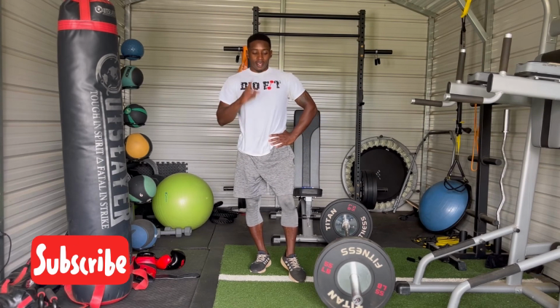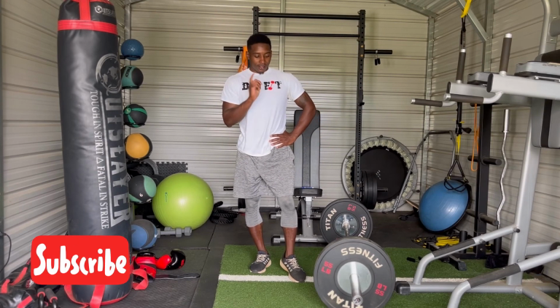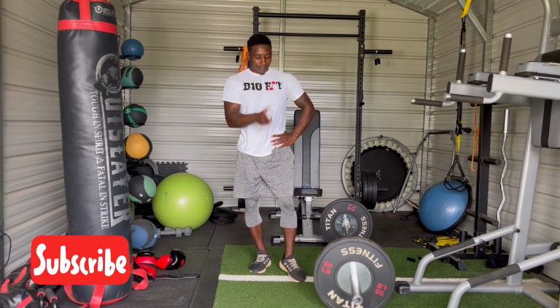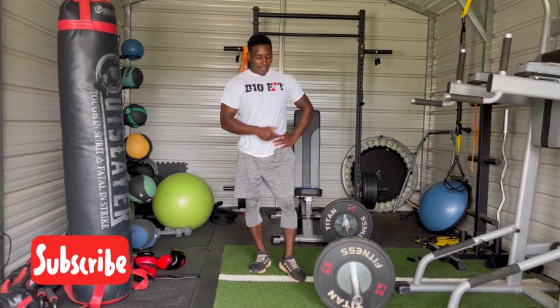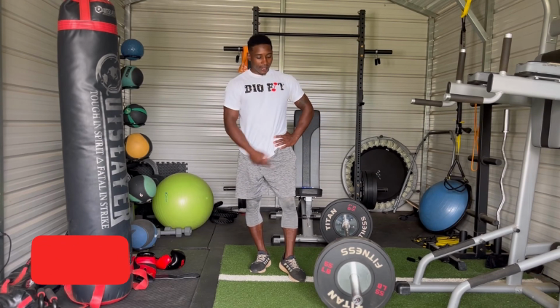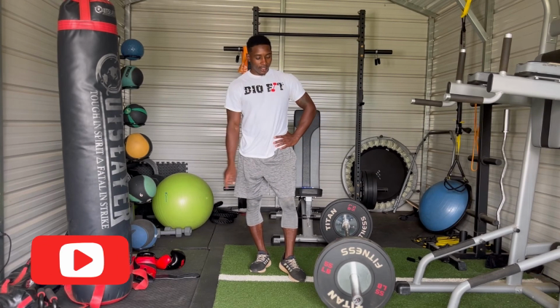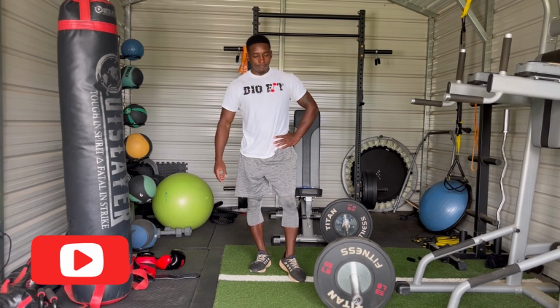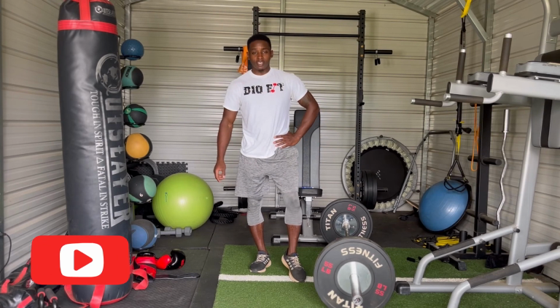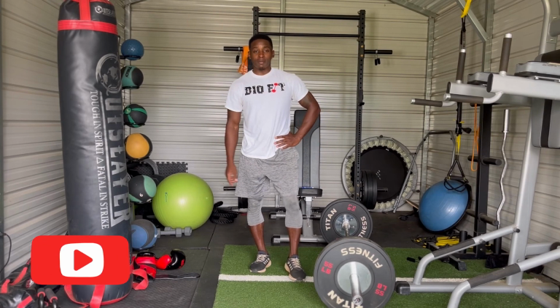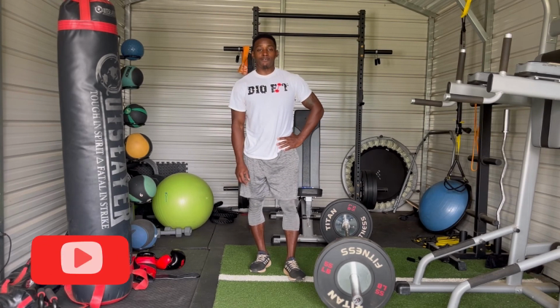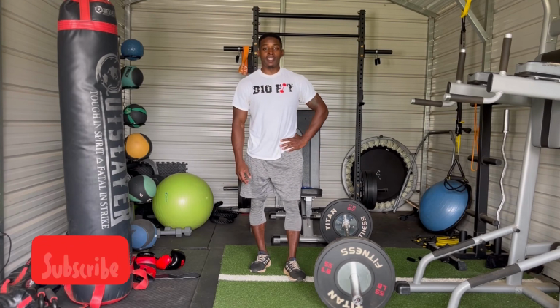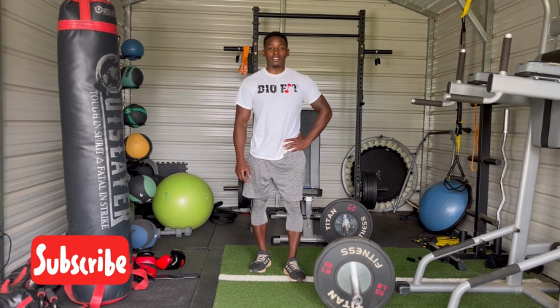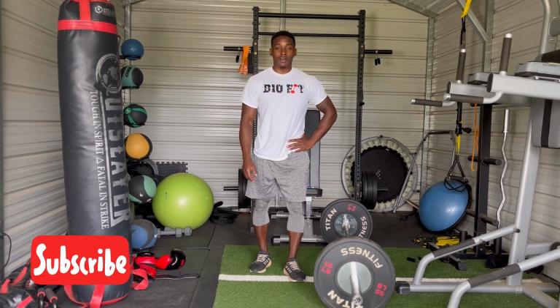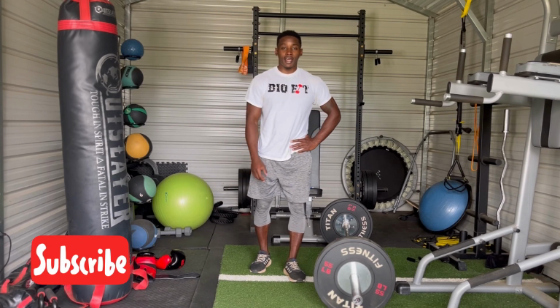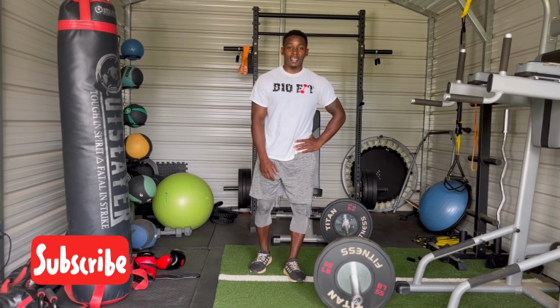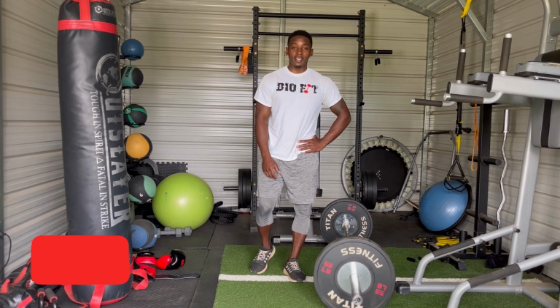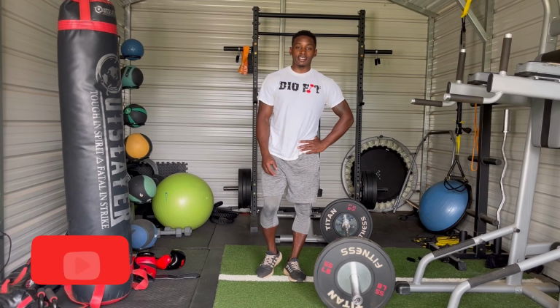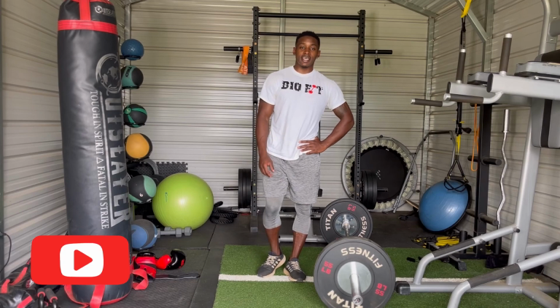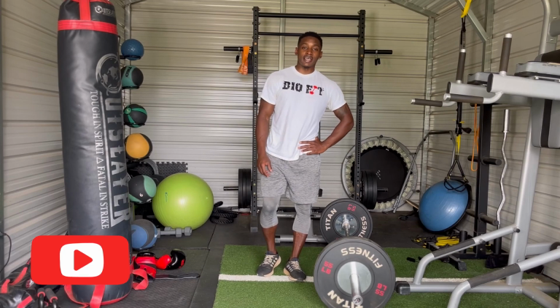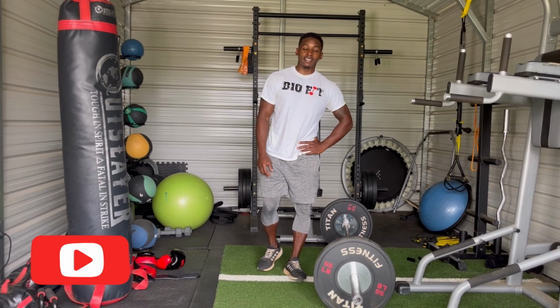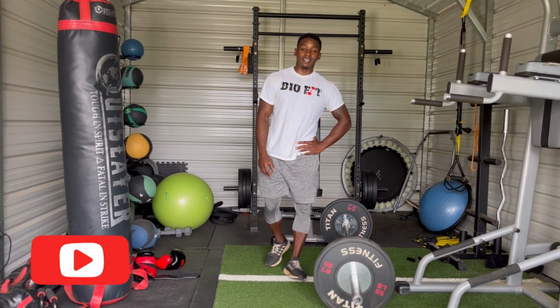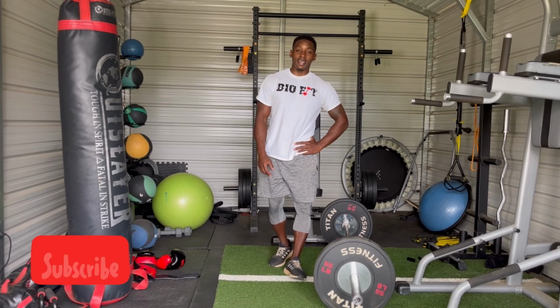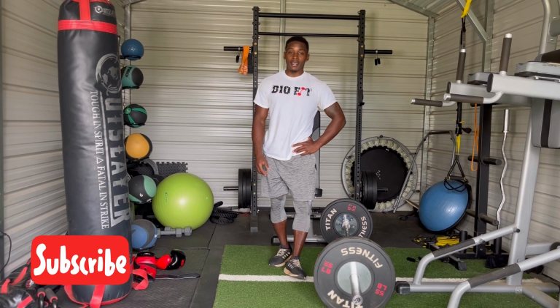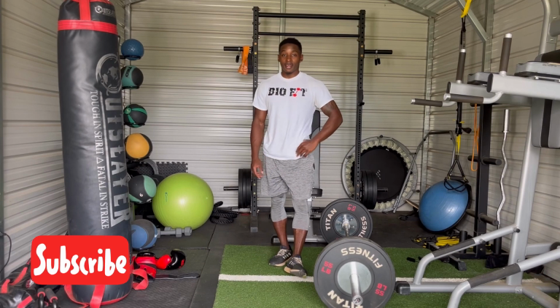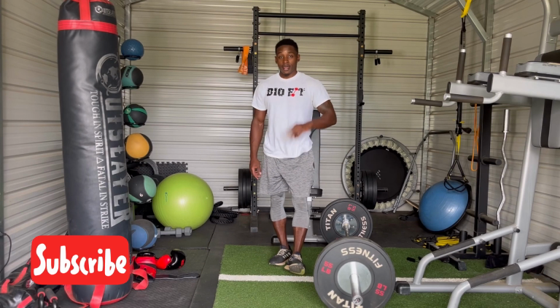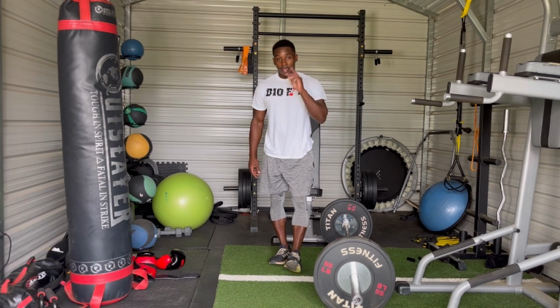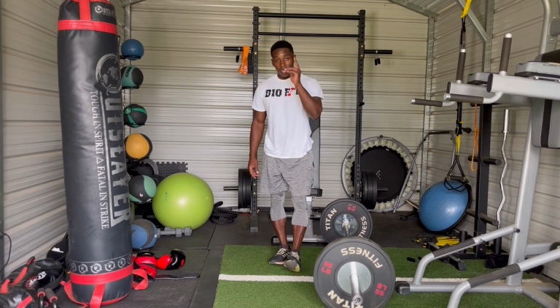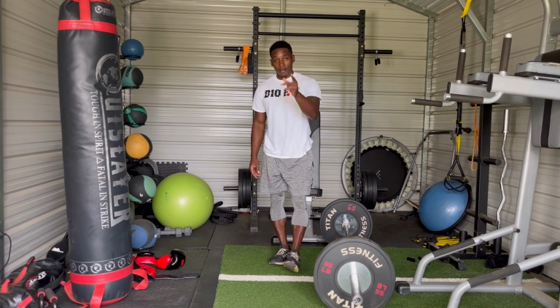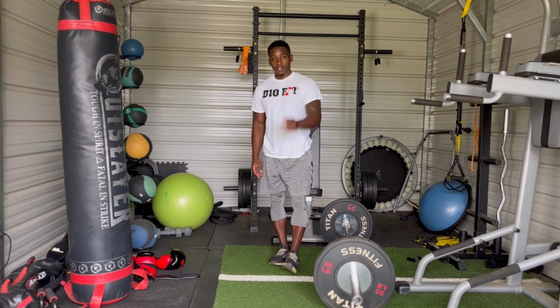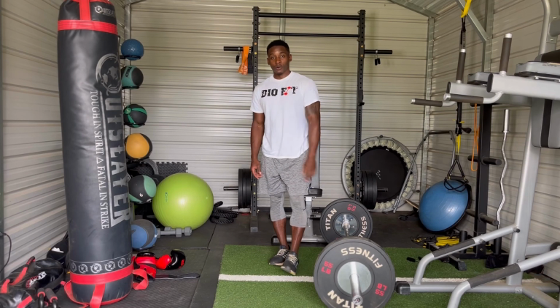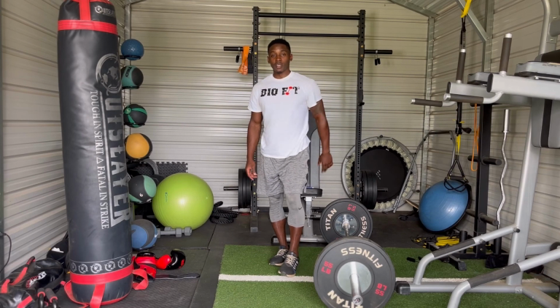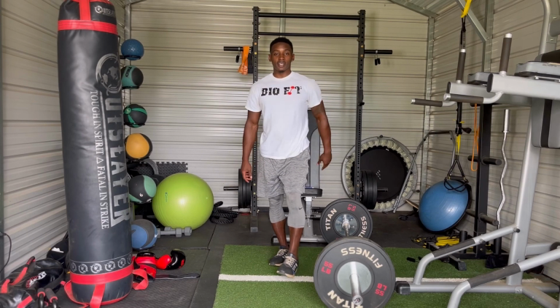So deadlift is my Fitness Friday exercise of the day. Have a good weekend.